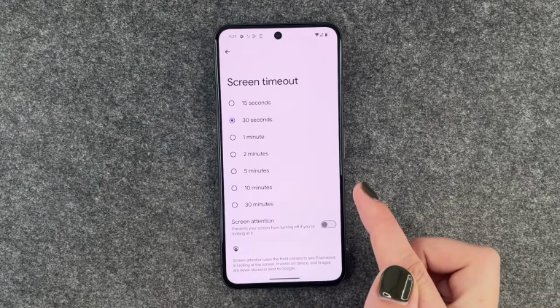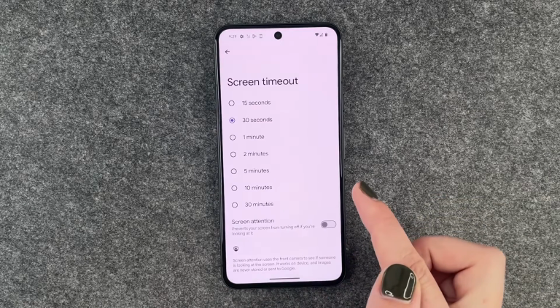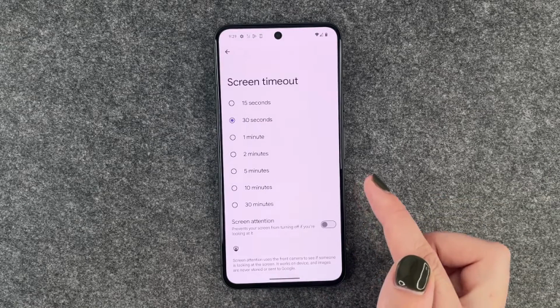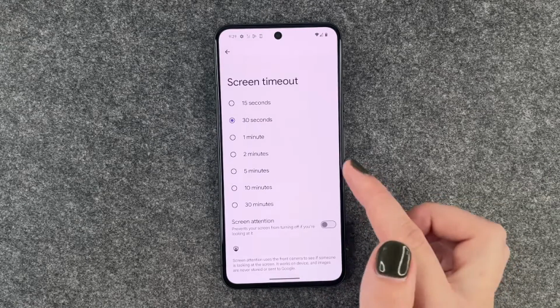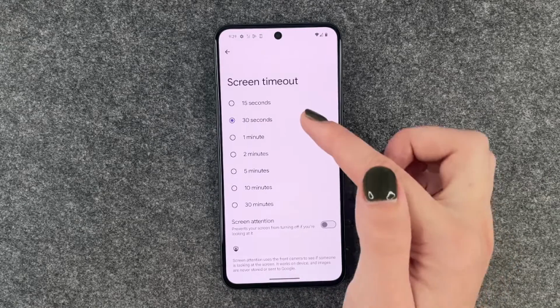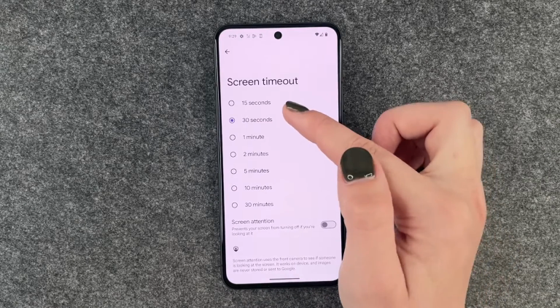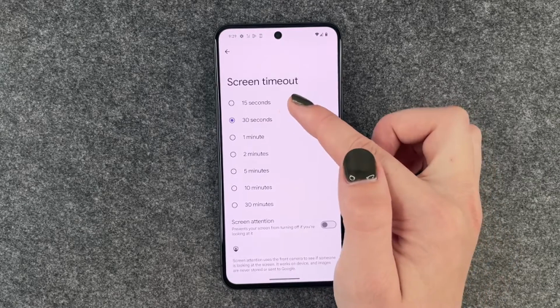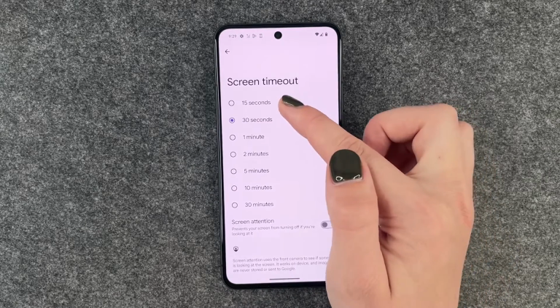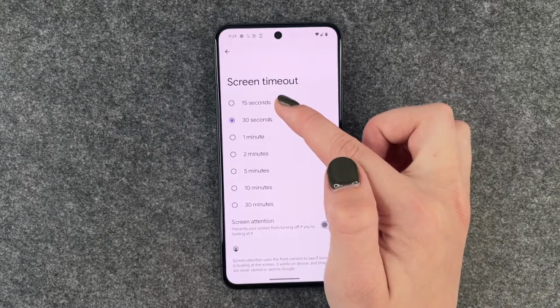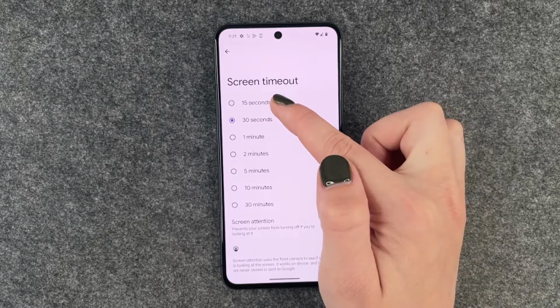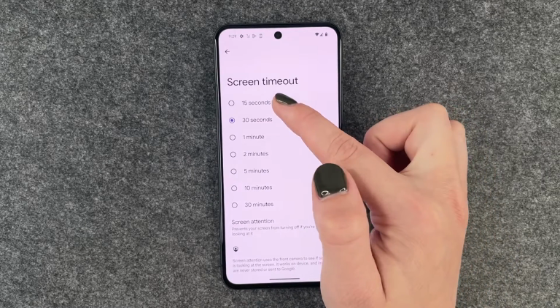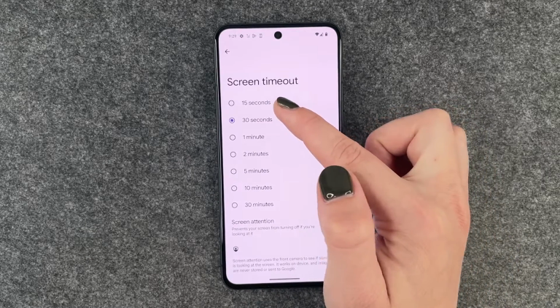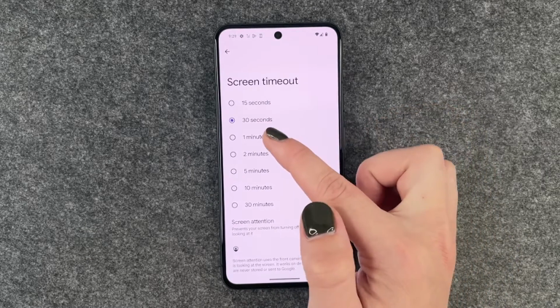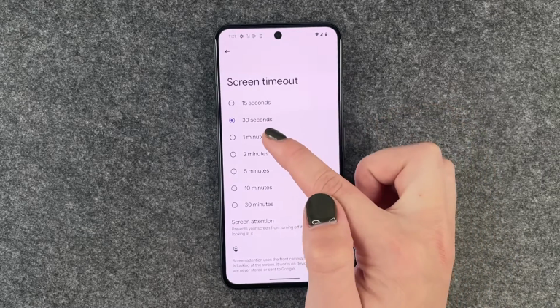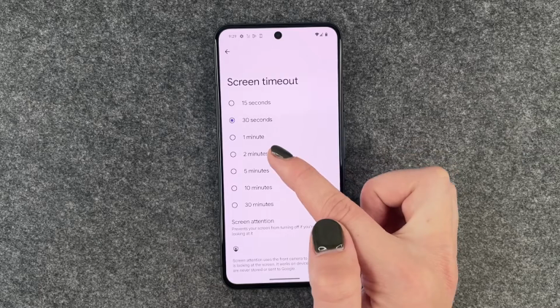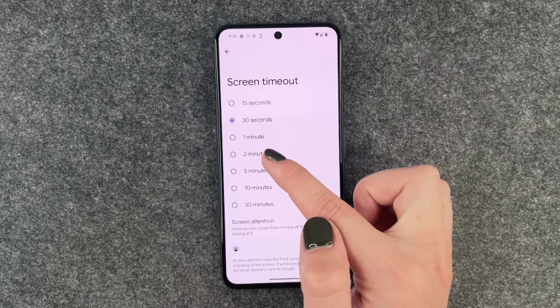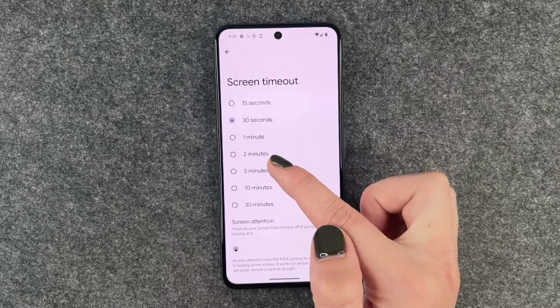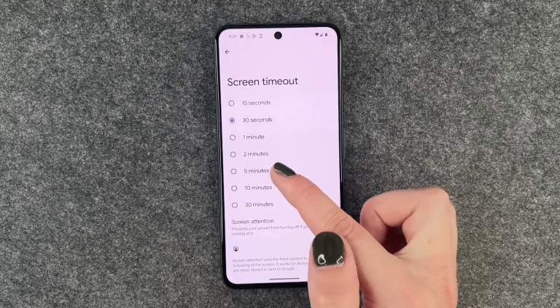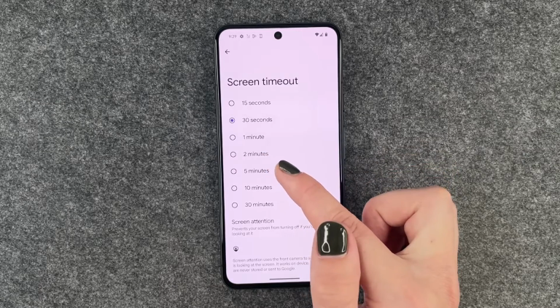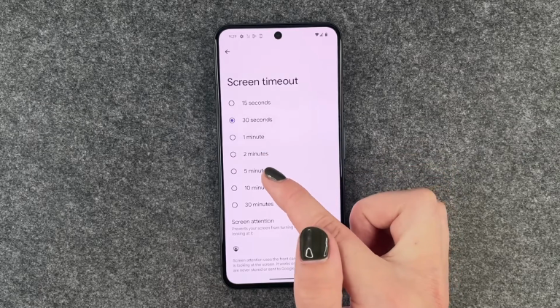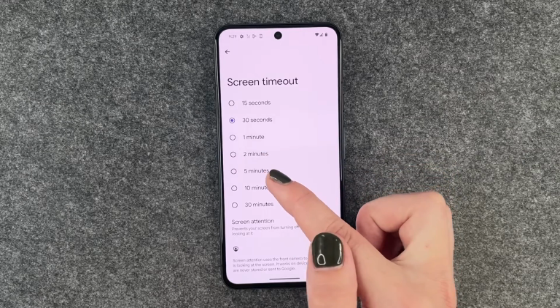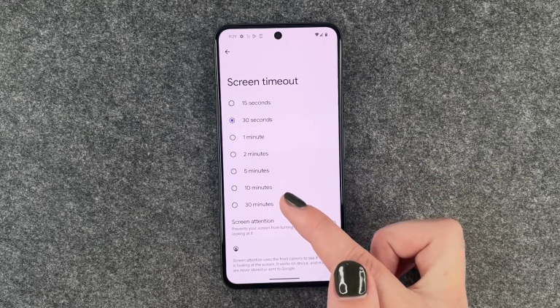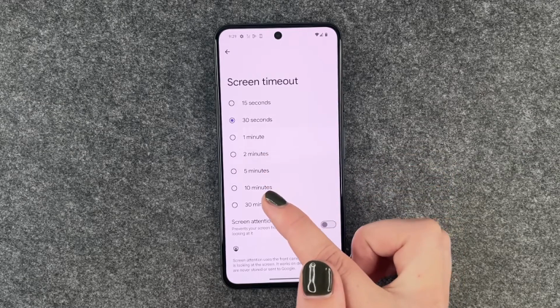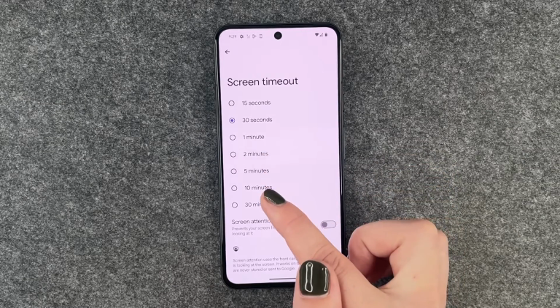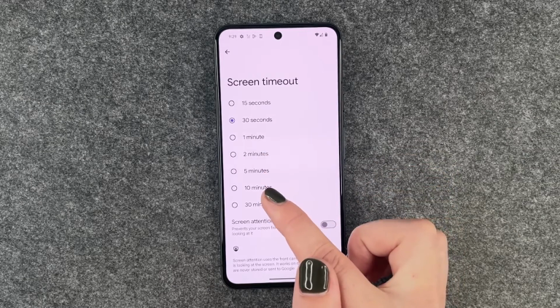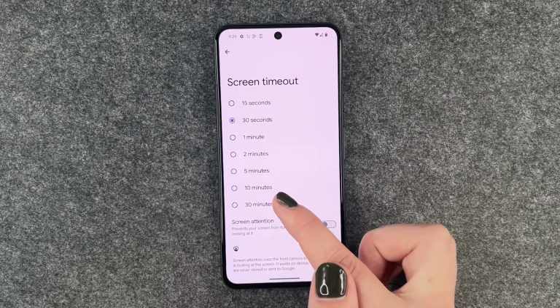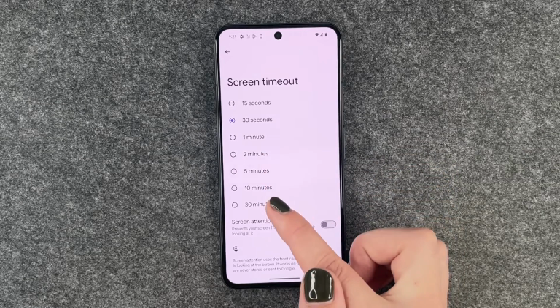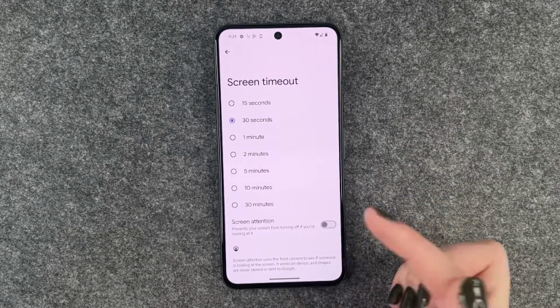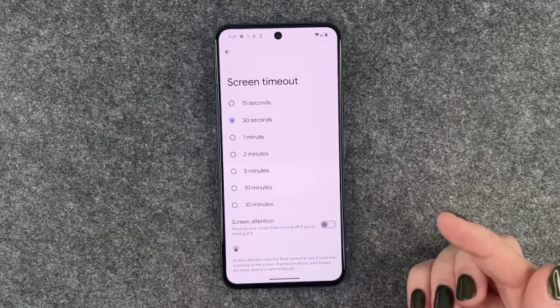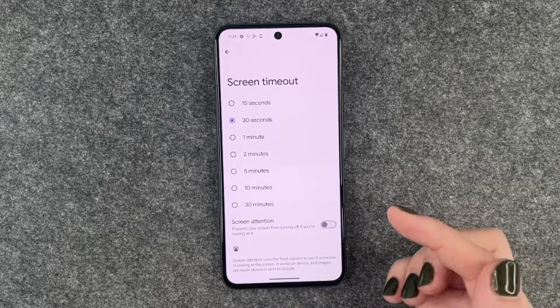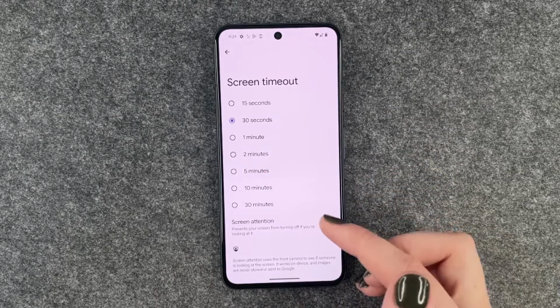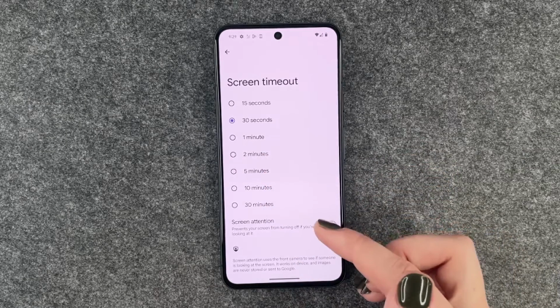Click on it and then you can choose between 15 seconds, 1 minute, 2 minutes, 5 minutes, 10 minutes, and 30 minutes.